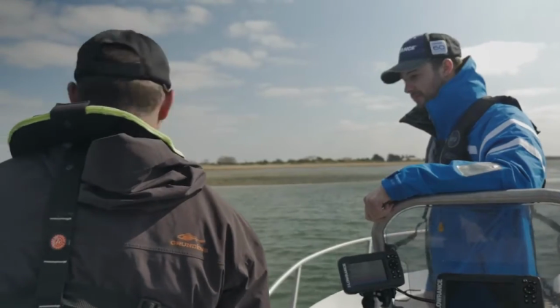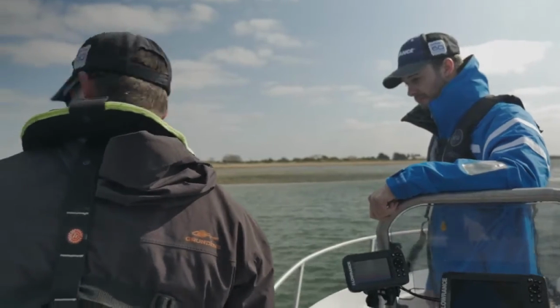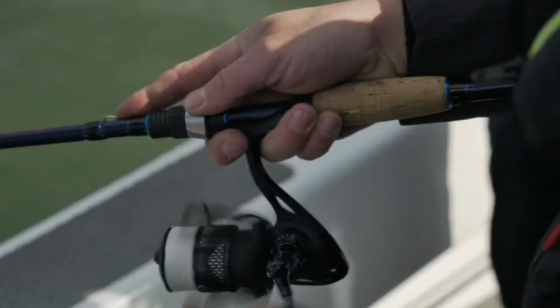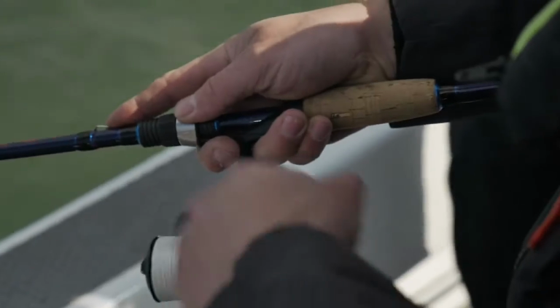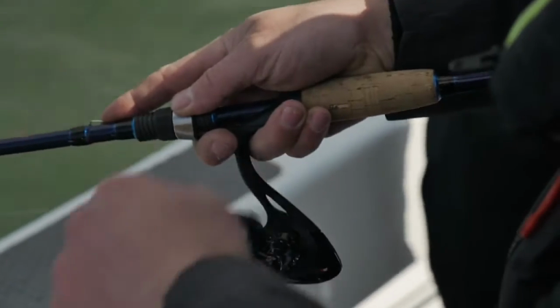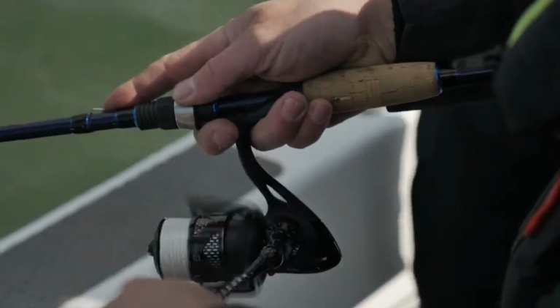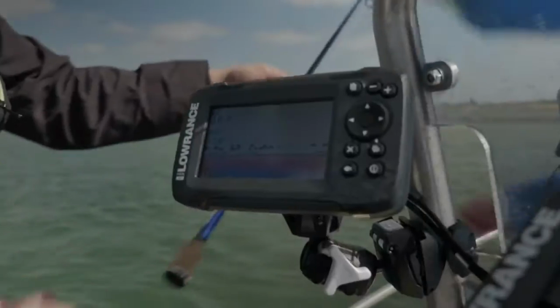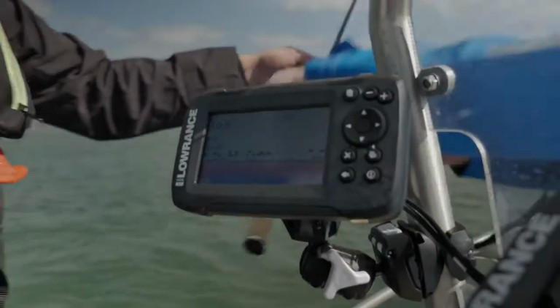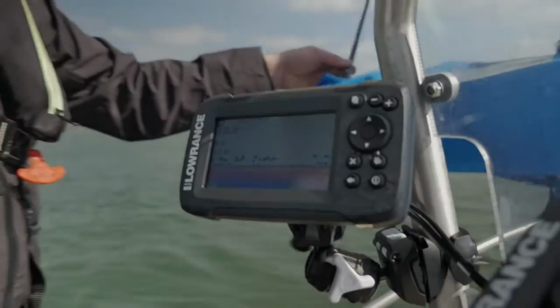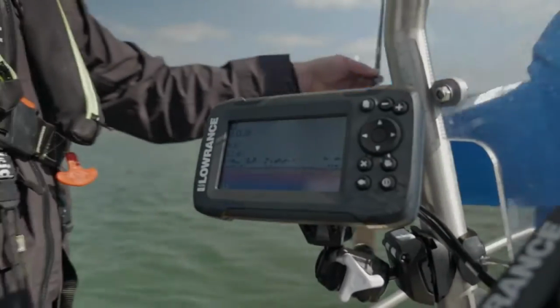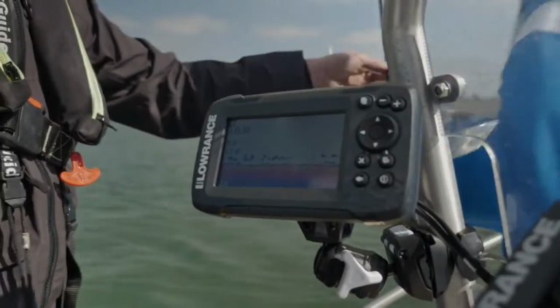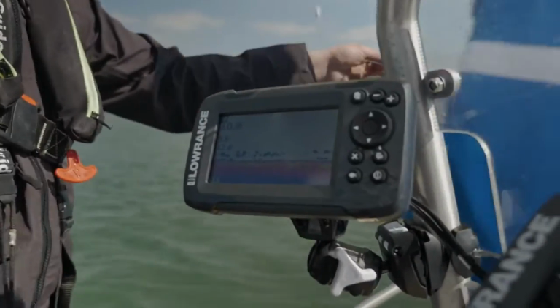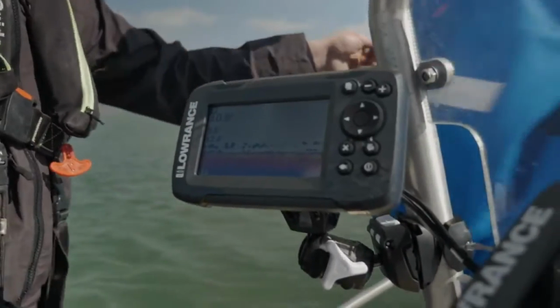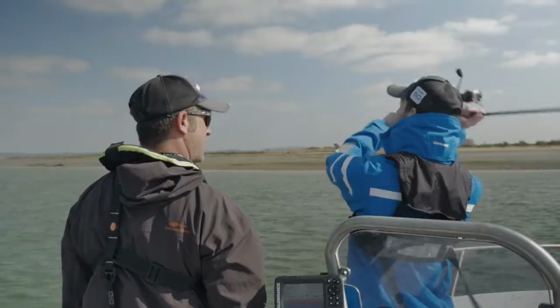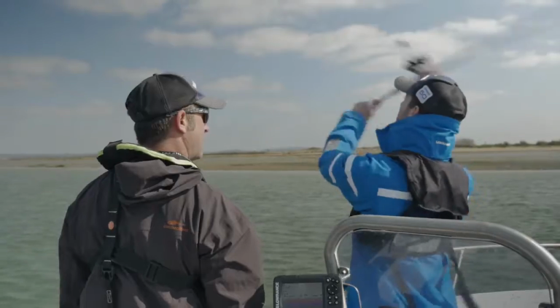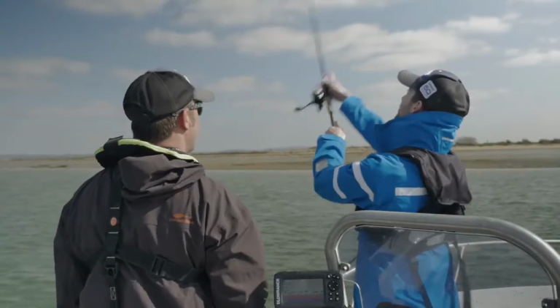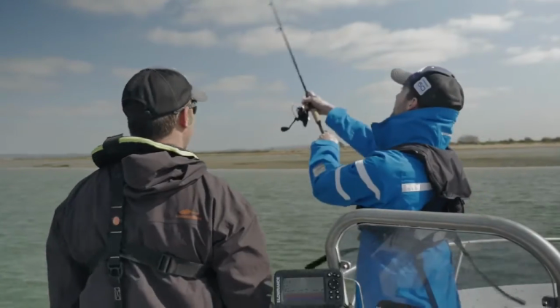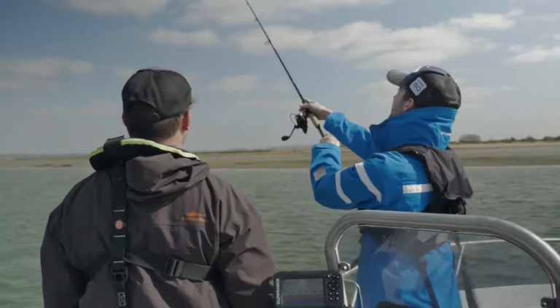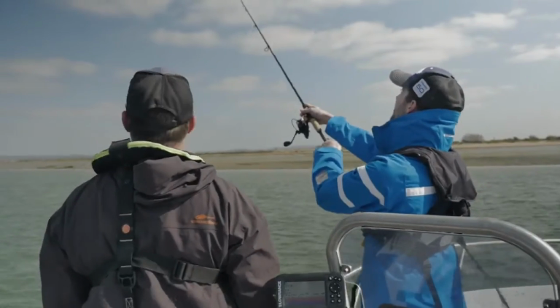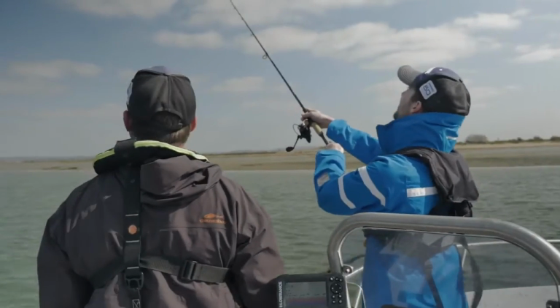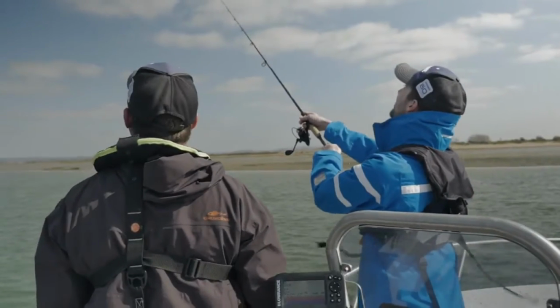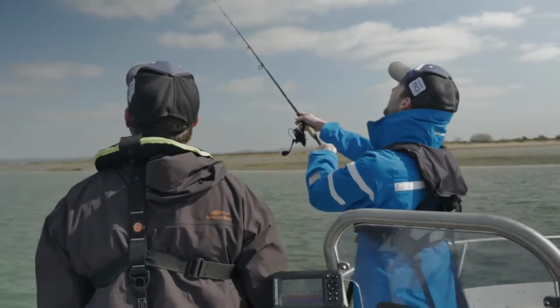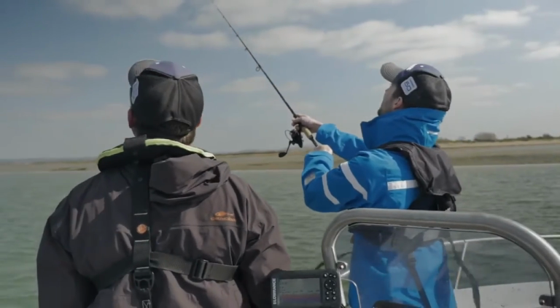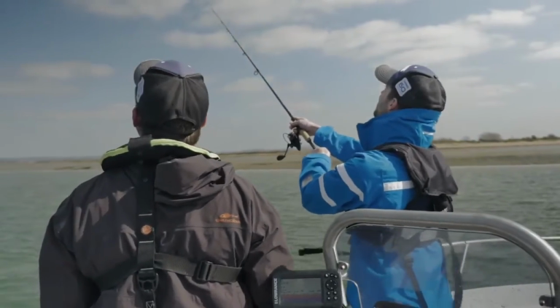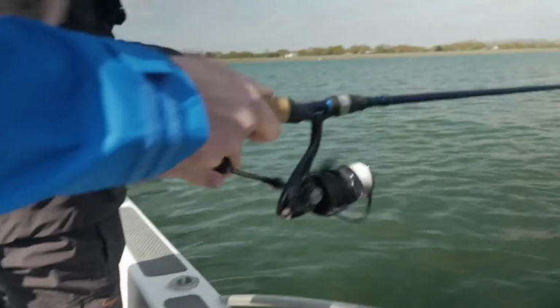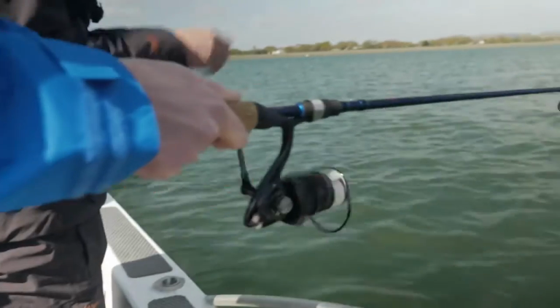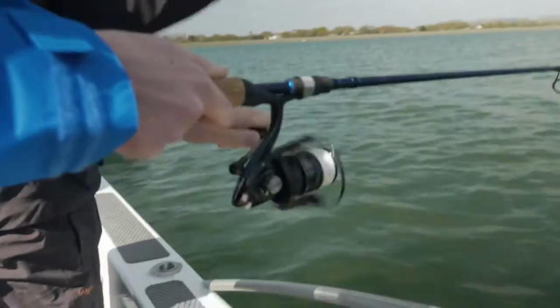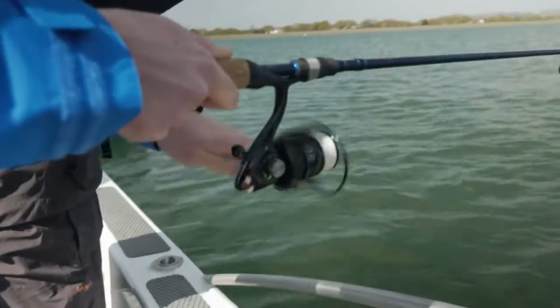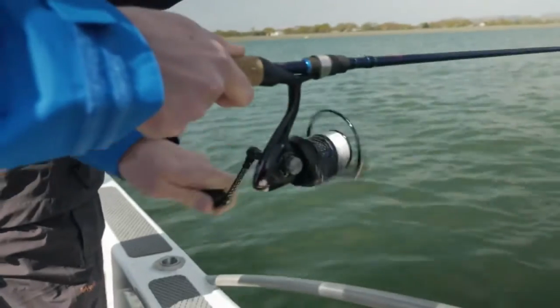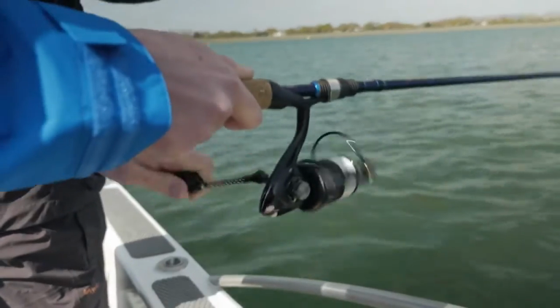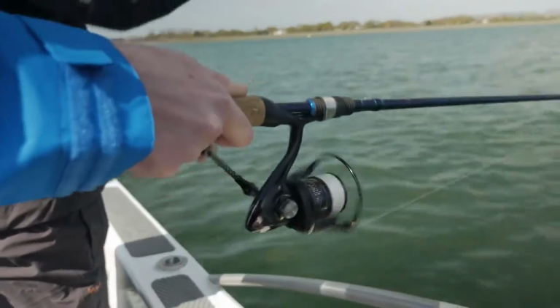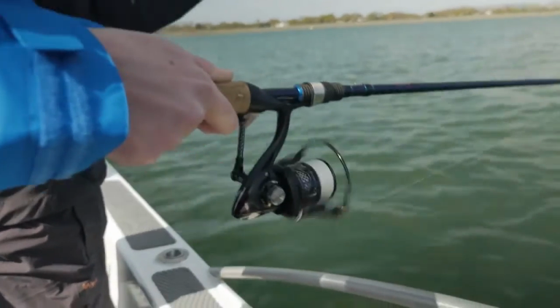And then just bring it back. See how it's swimming now? Nice.